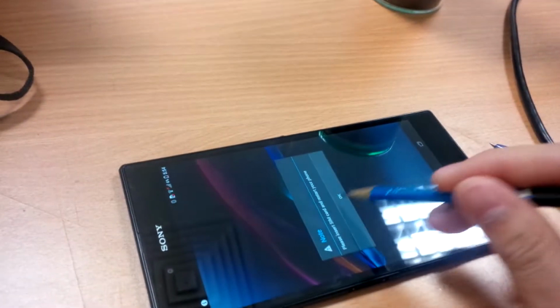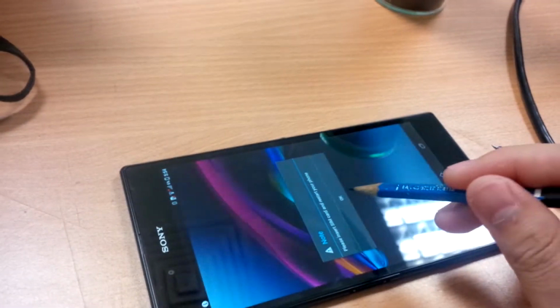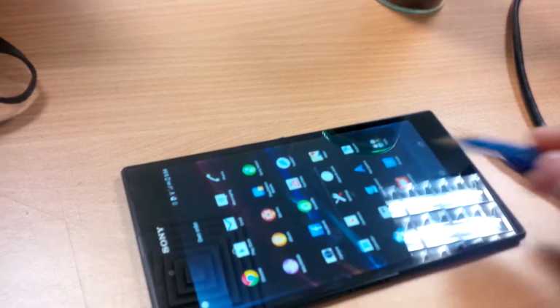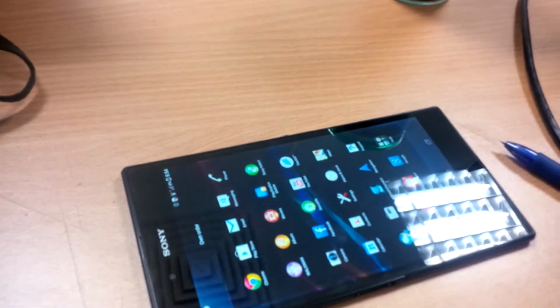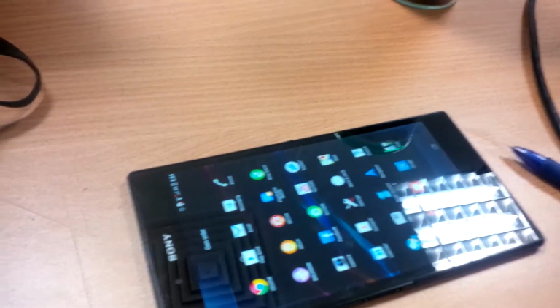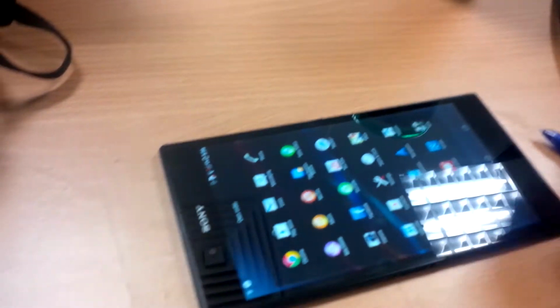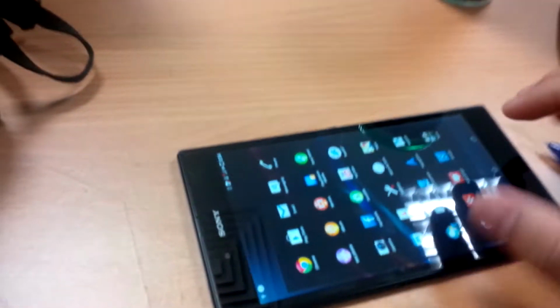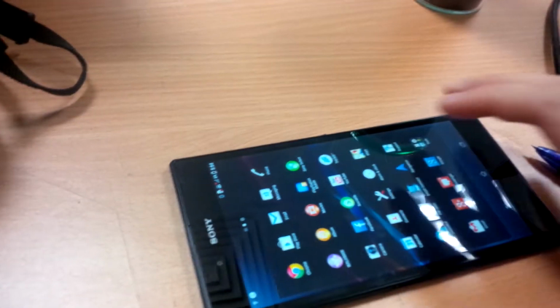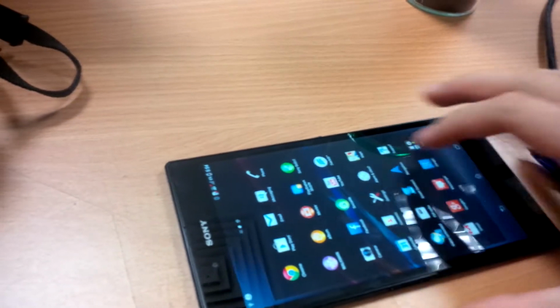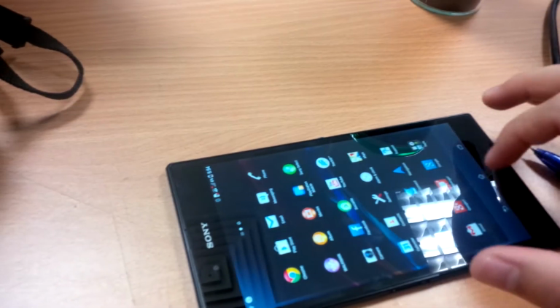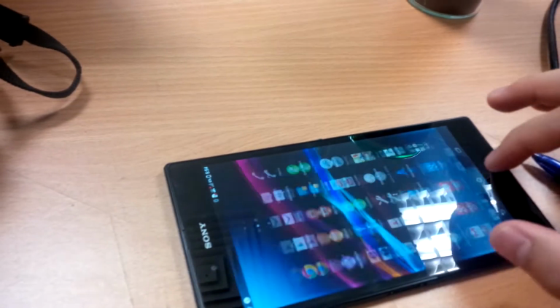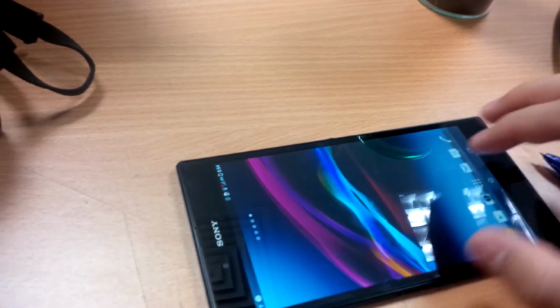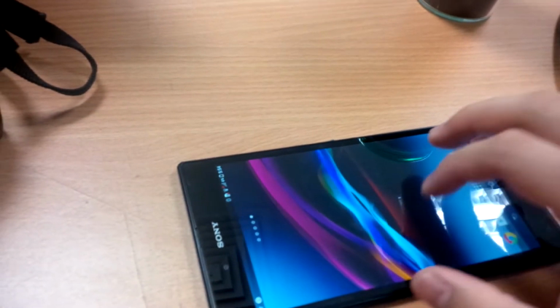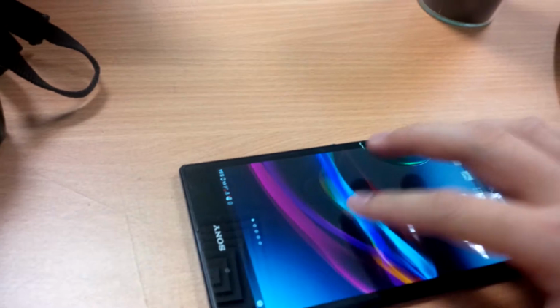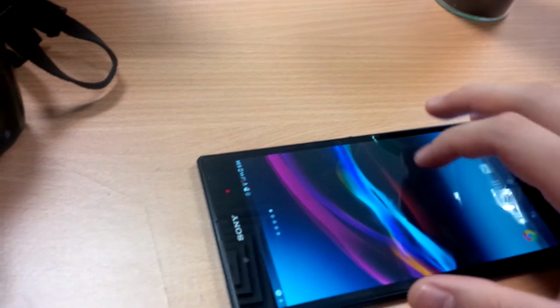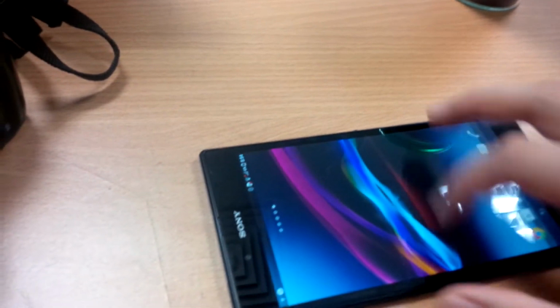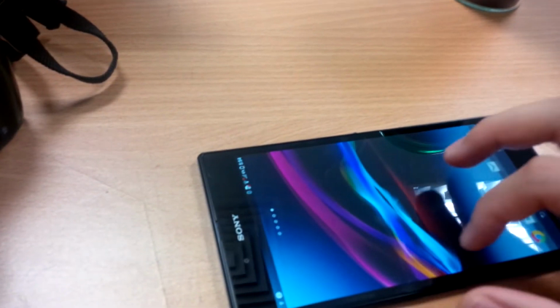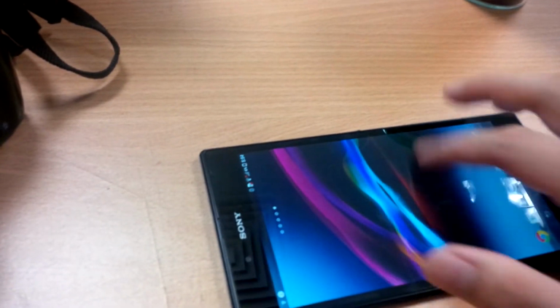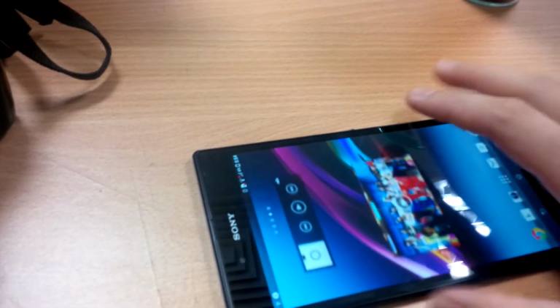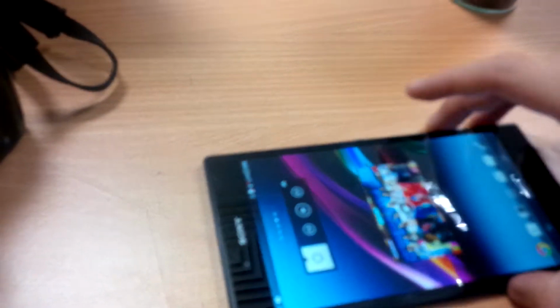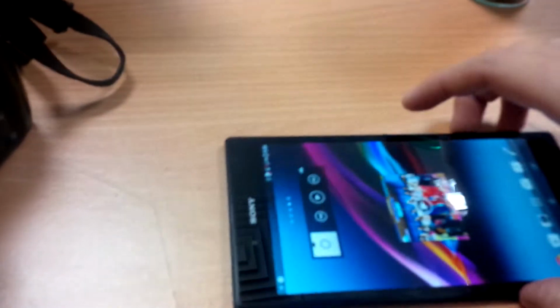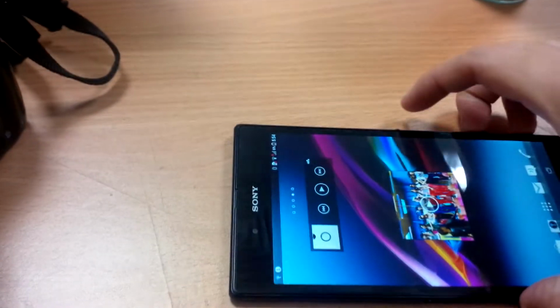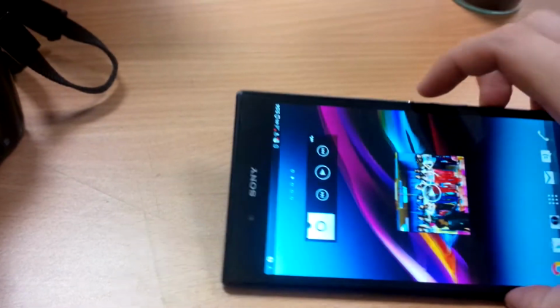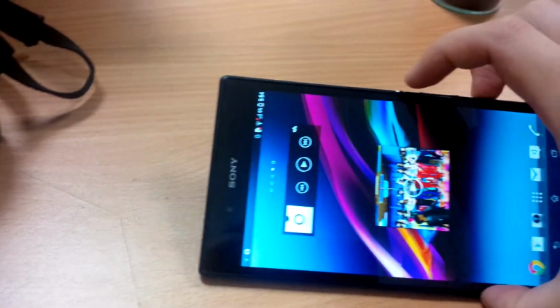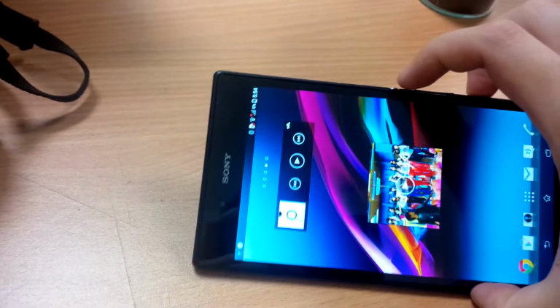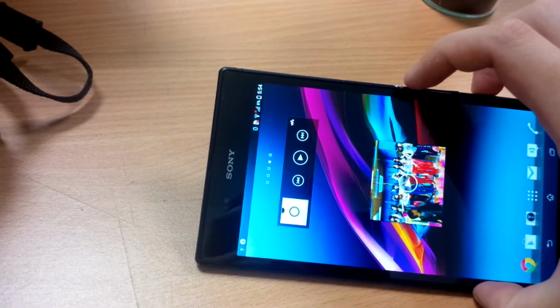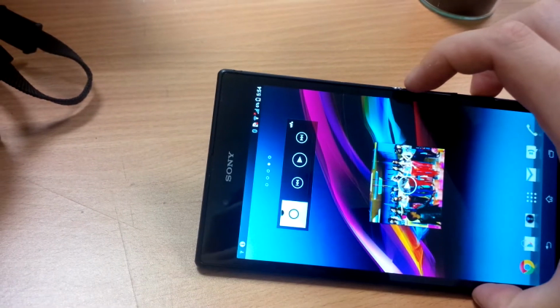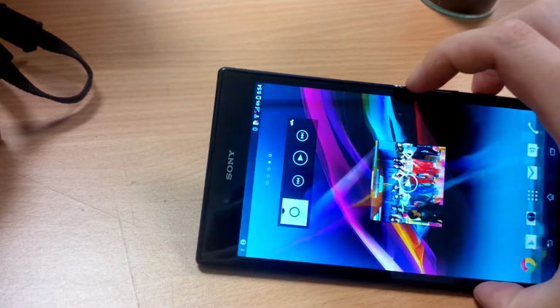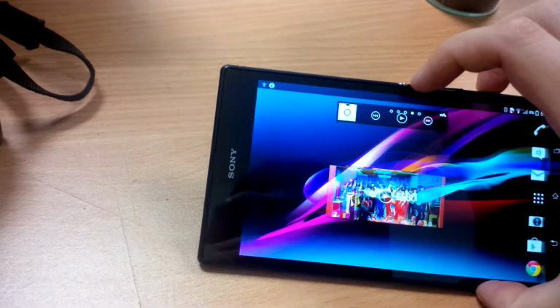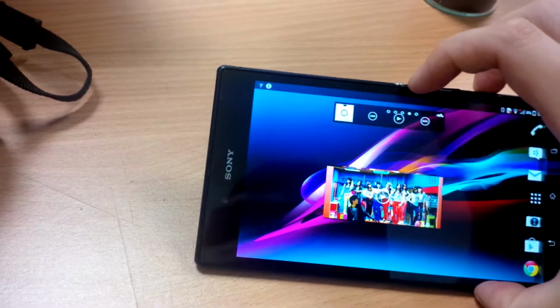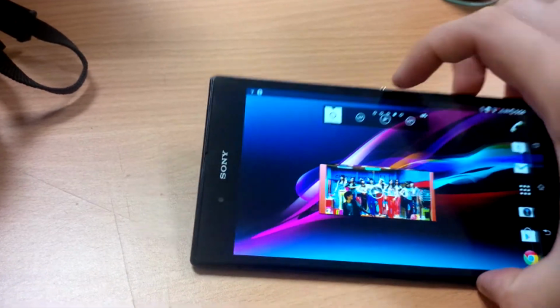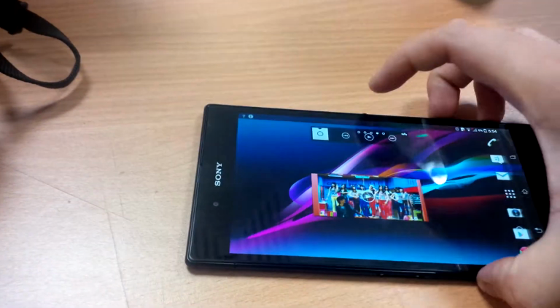Of course my hands will also work as well. Let's put it back to the landscape orientation.